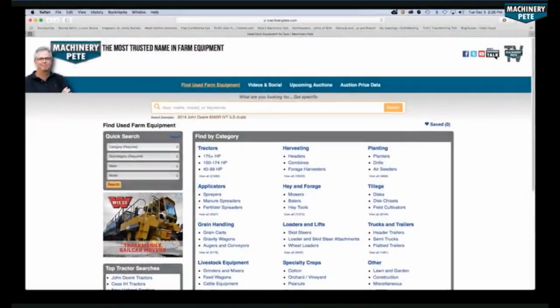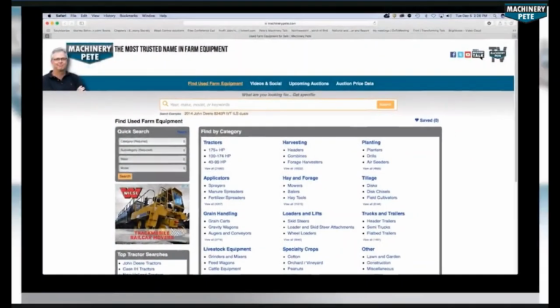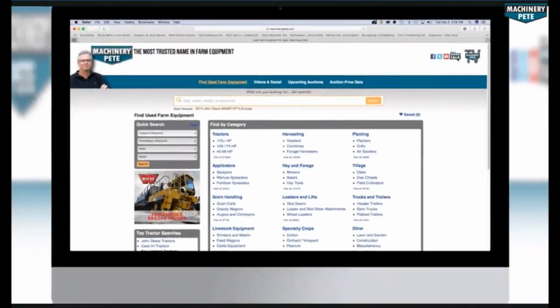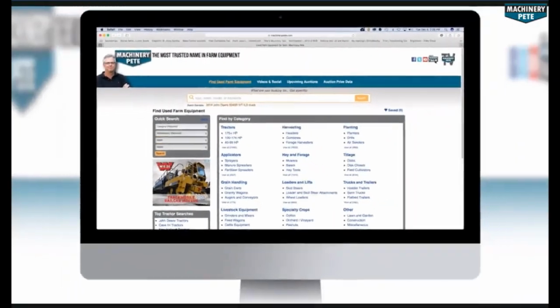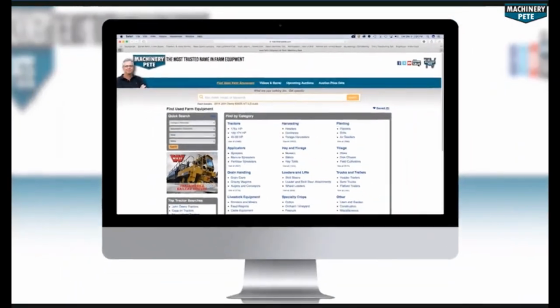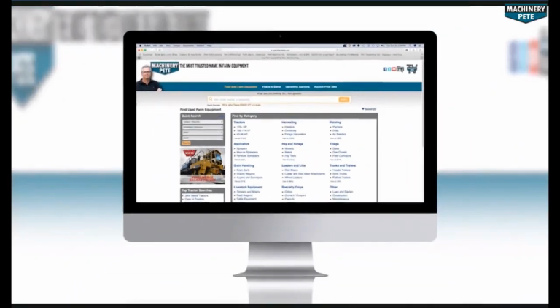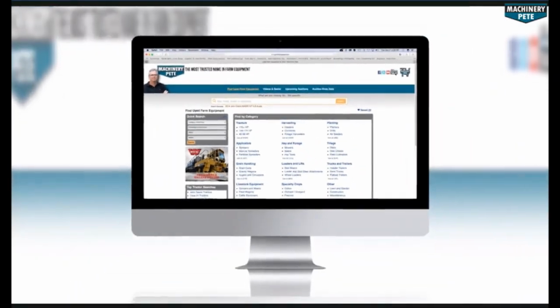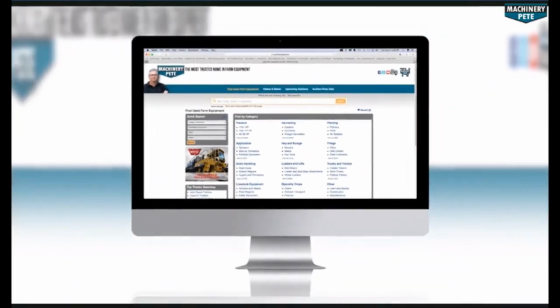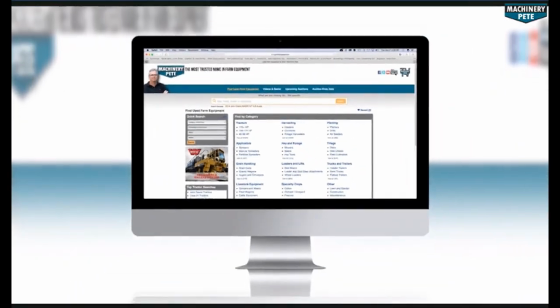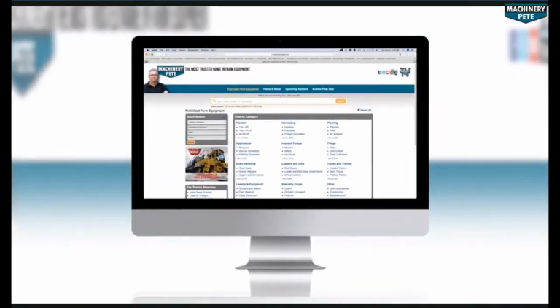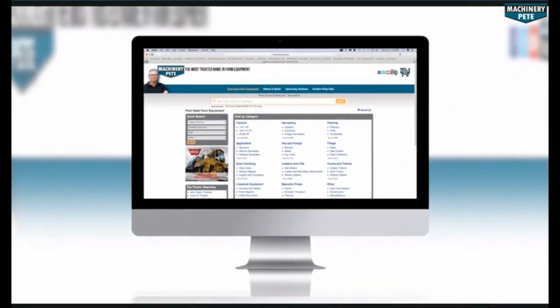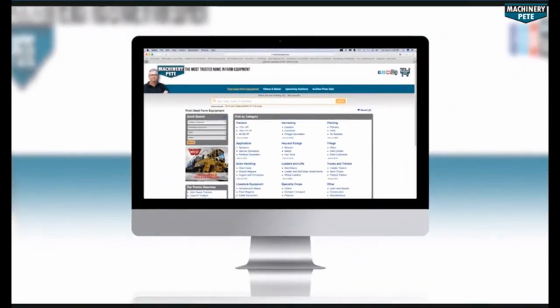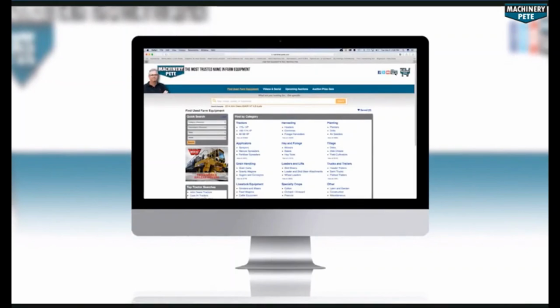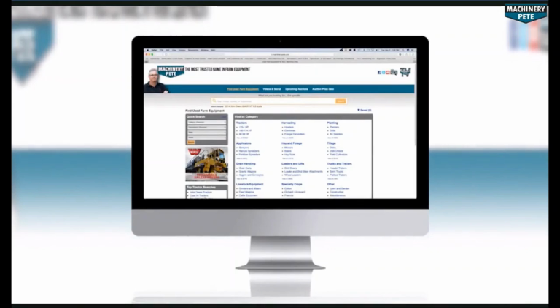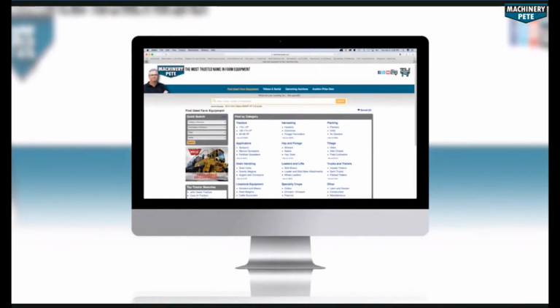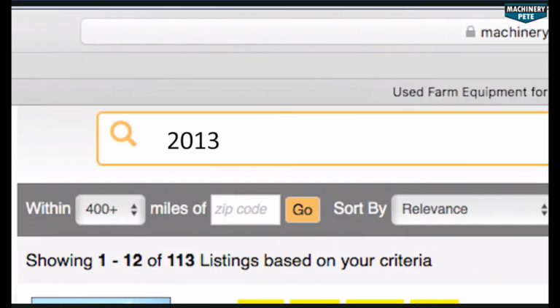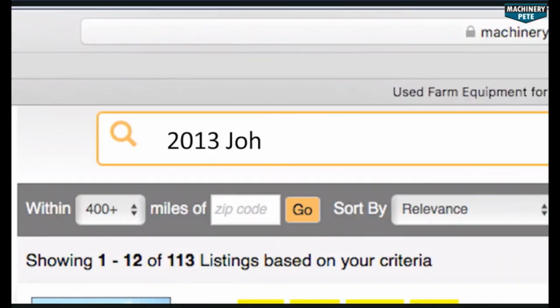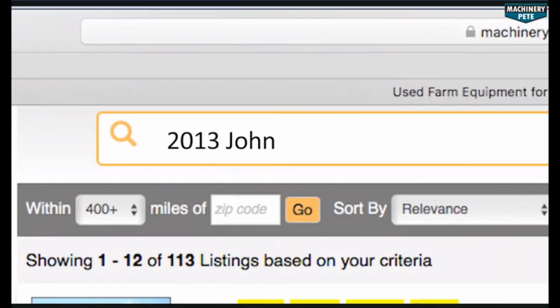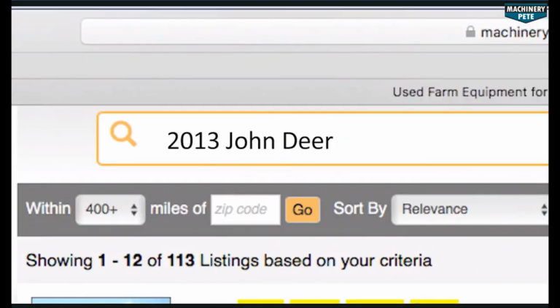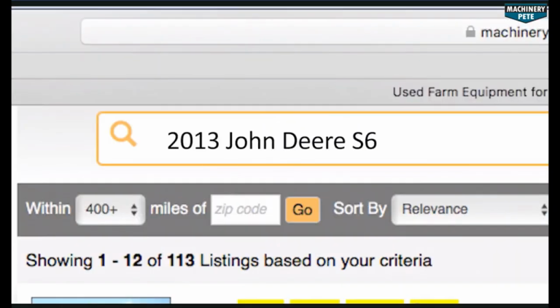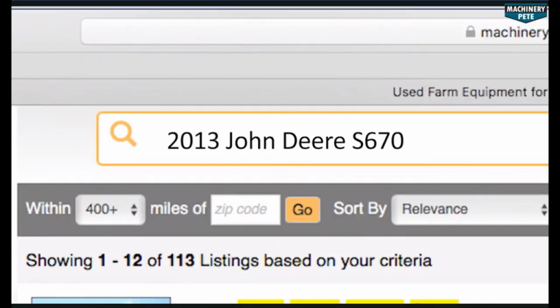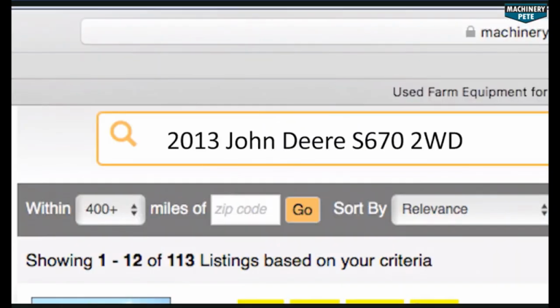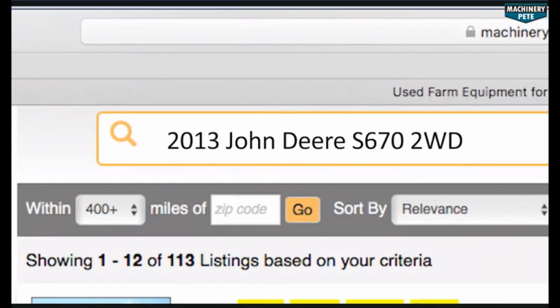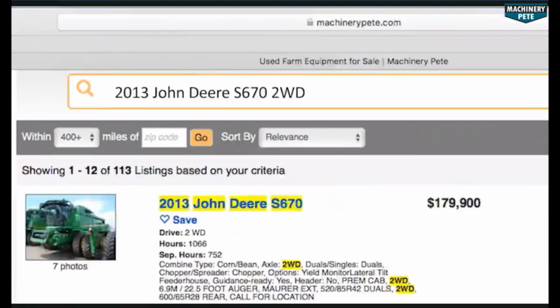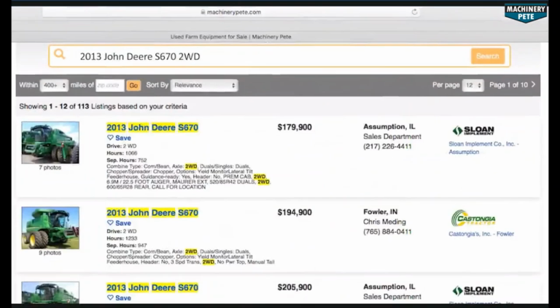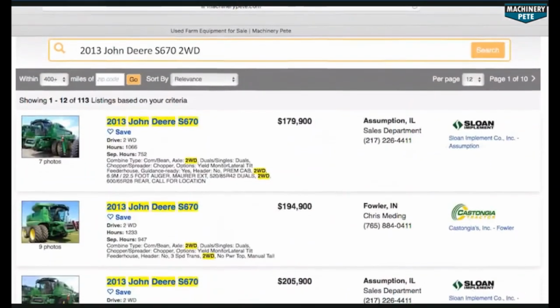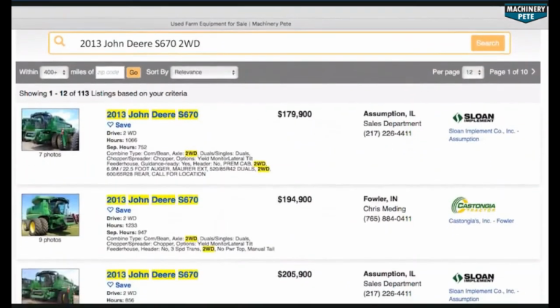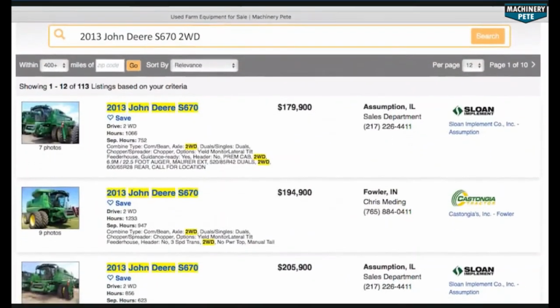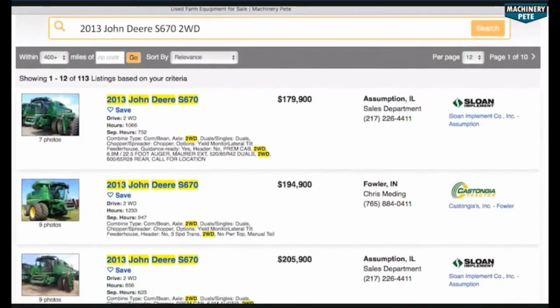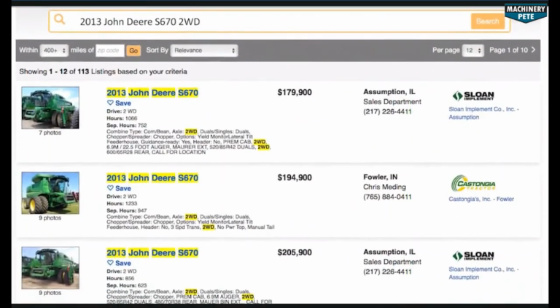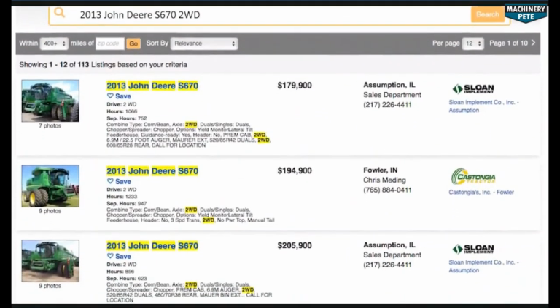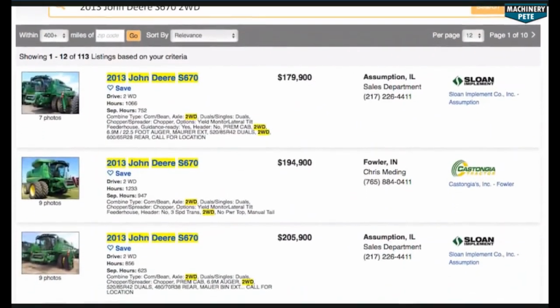Your next piece of equipment is on MachineryPete.com. Search equipment from dealerships across the country to find what you're looking for. Only on MachineryPete.com.